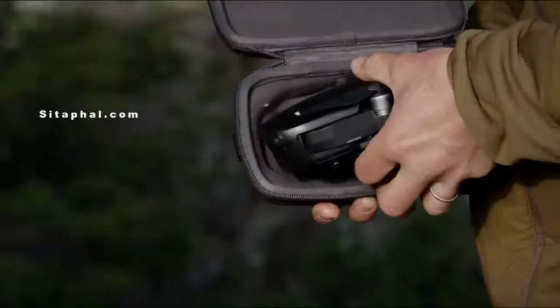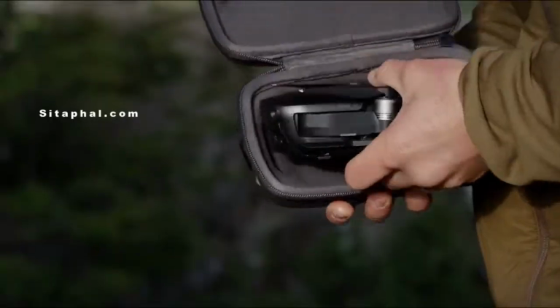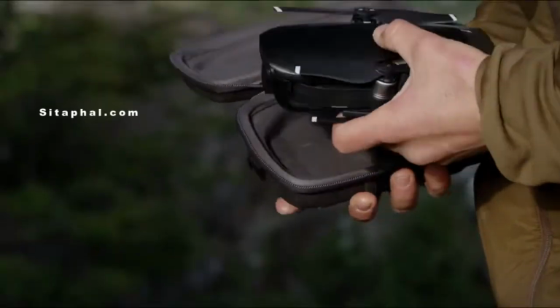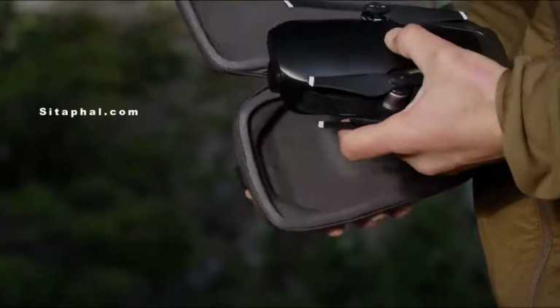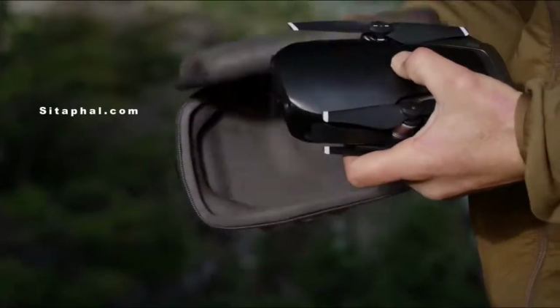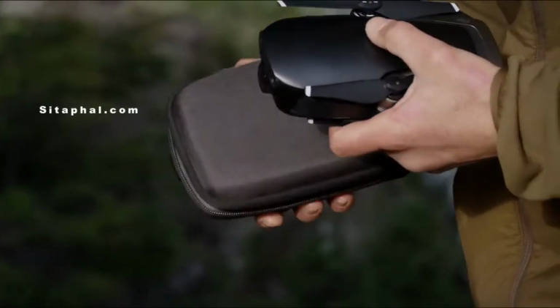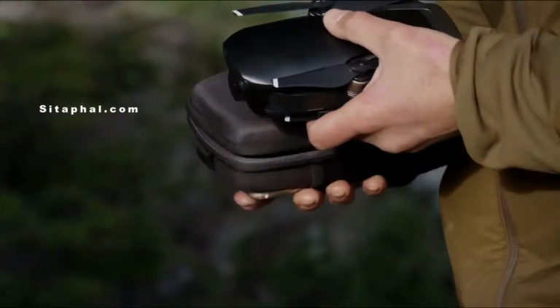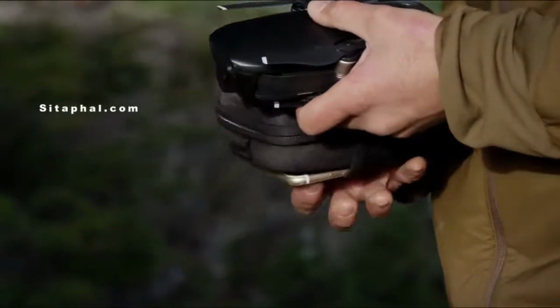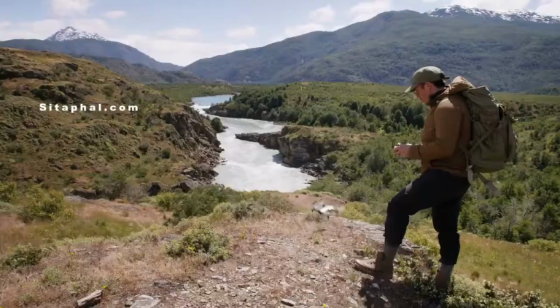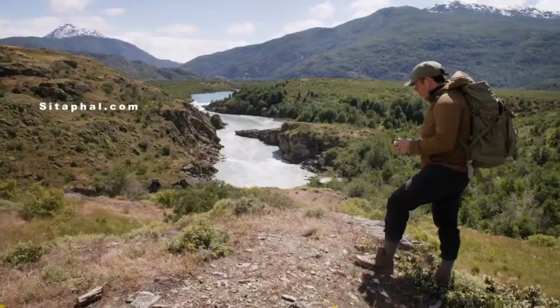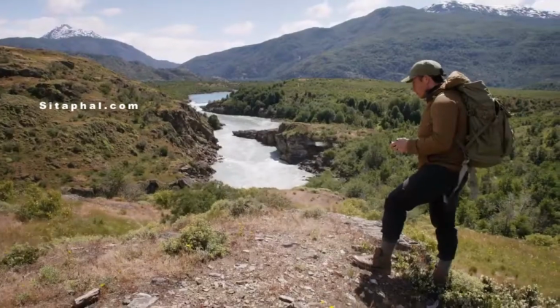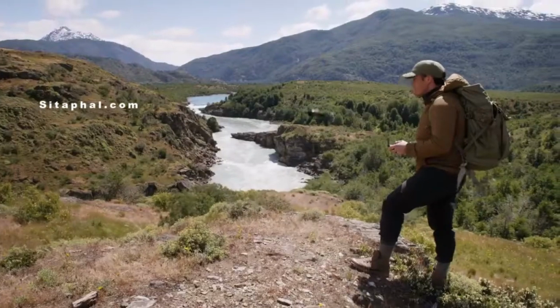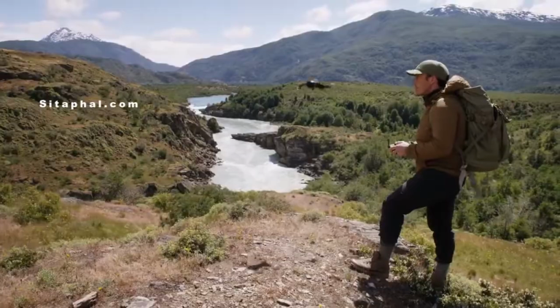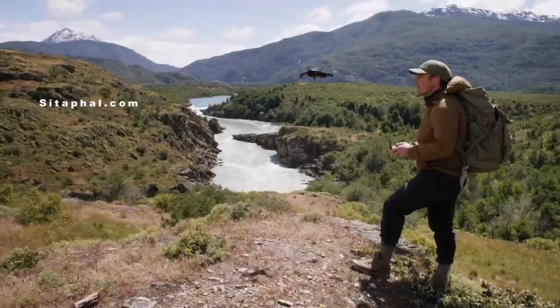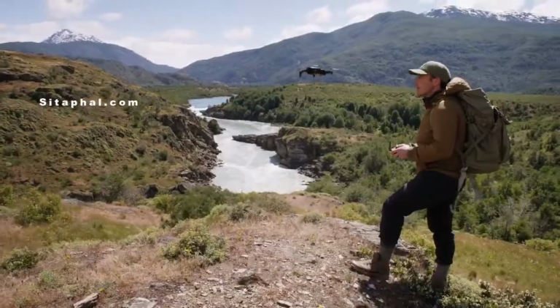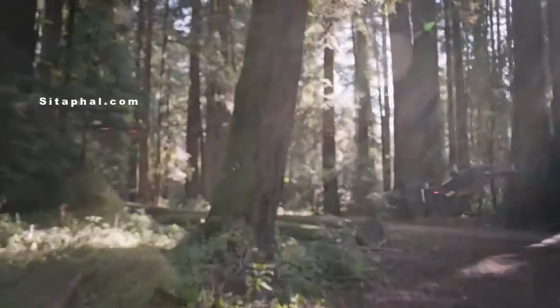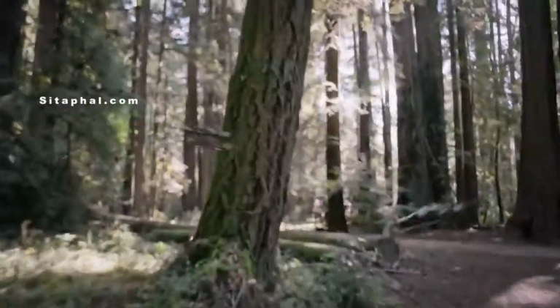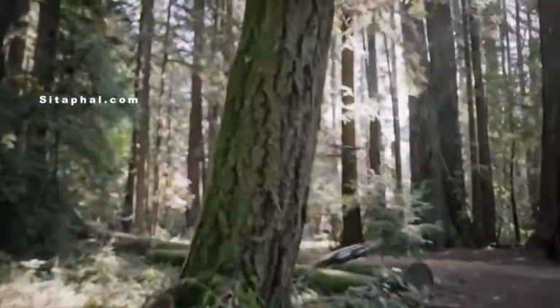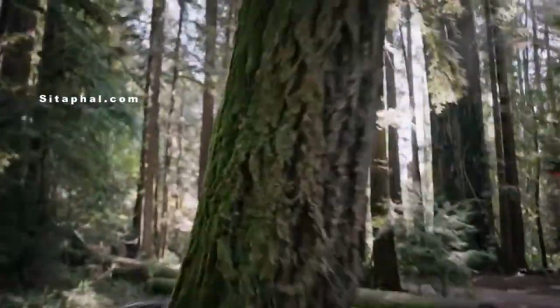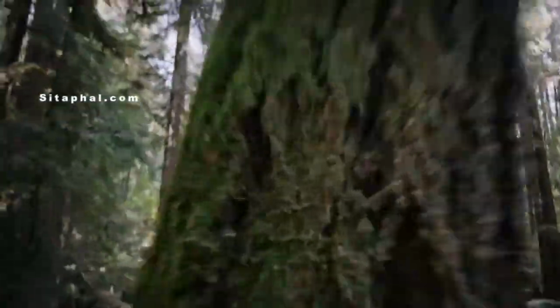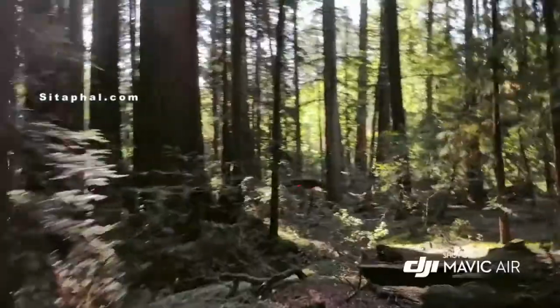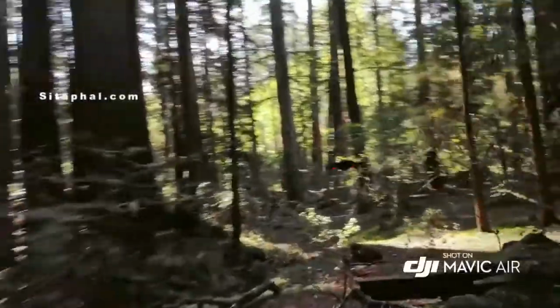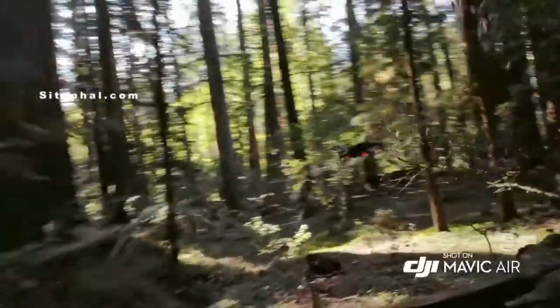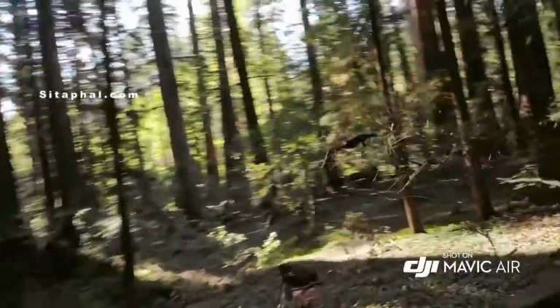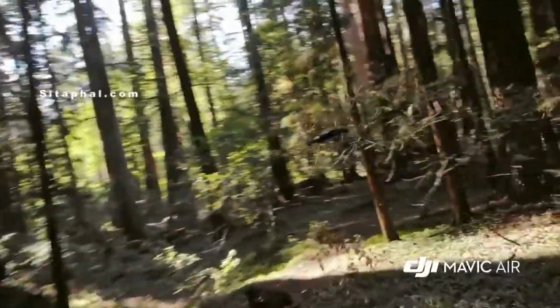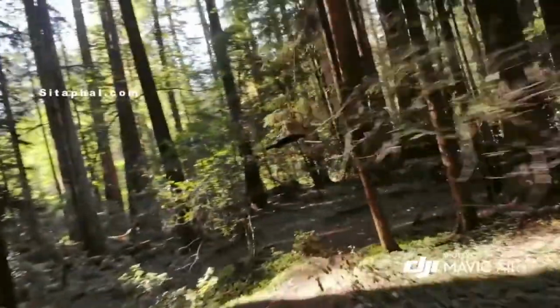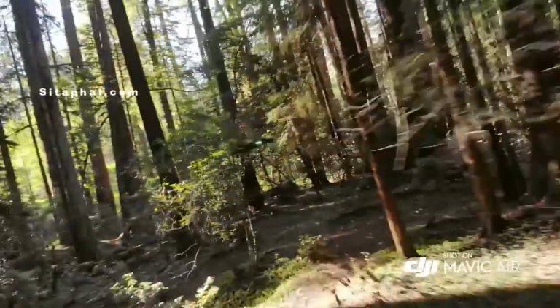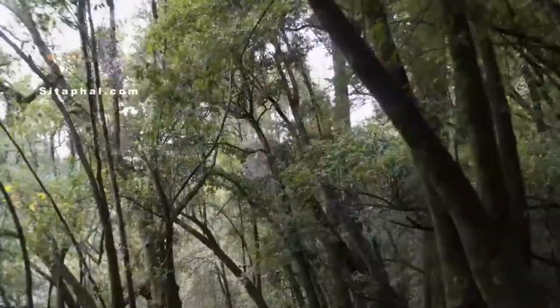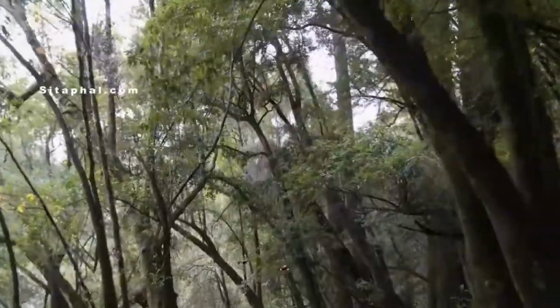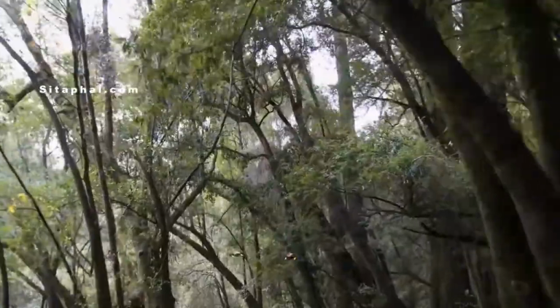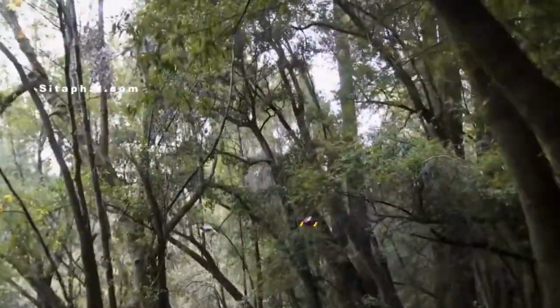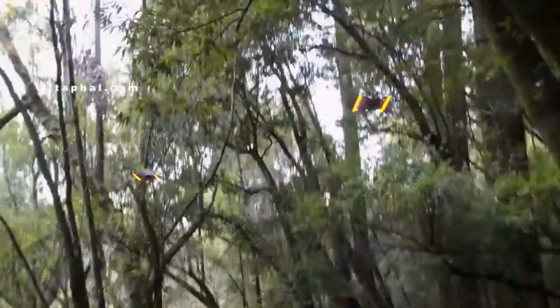It is incredibly compact, so you can take it everywhere. It's exceptionally light, making it nimble in the air without sacrificing stability.